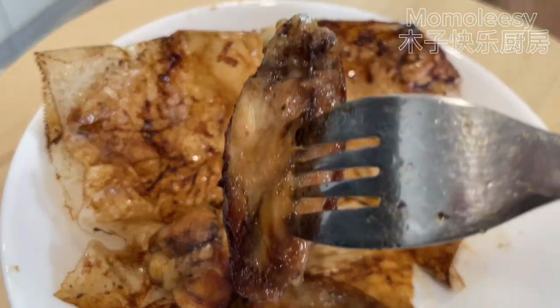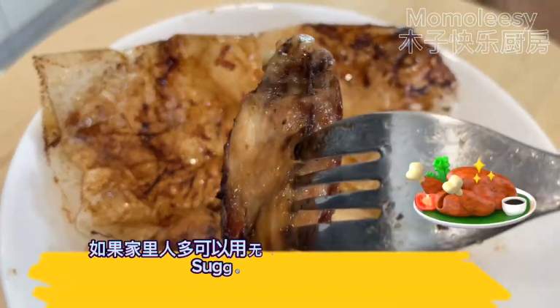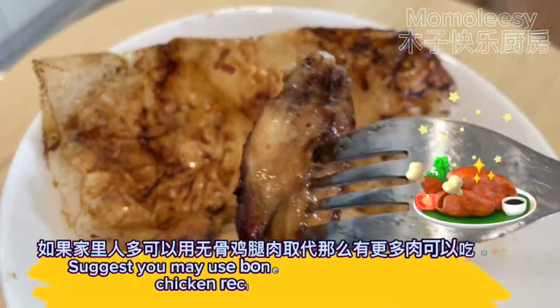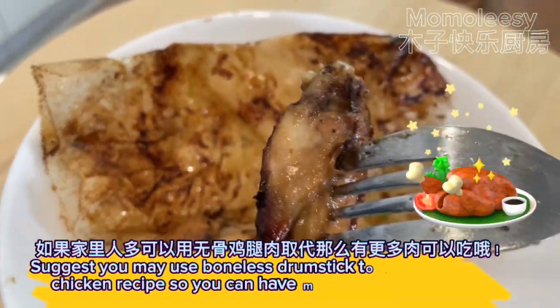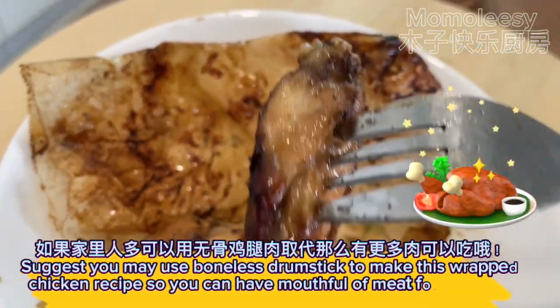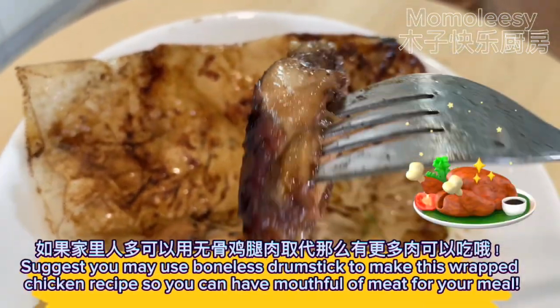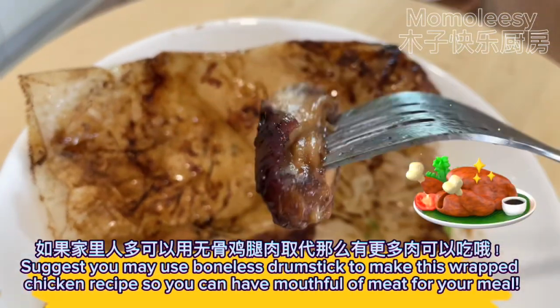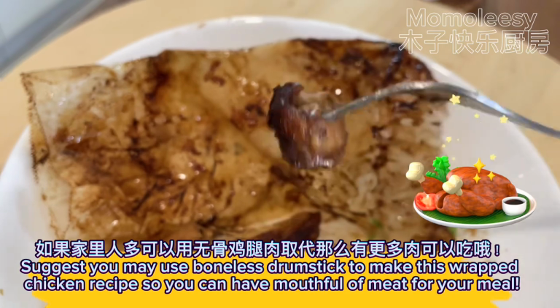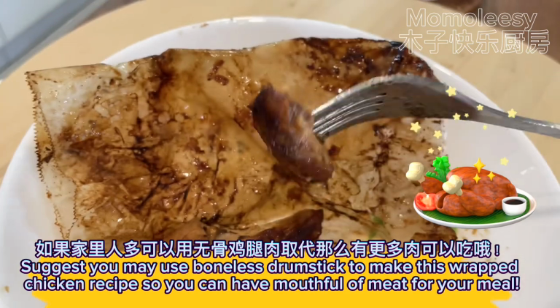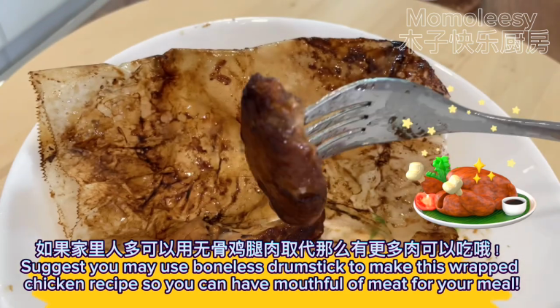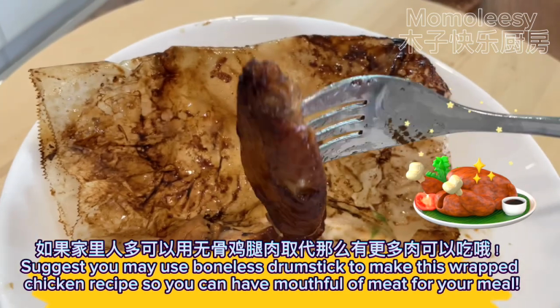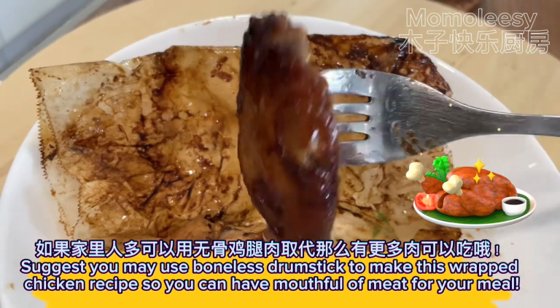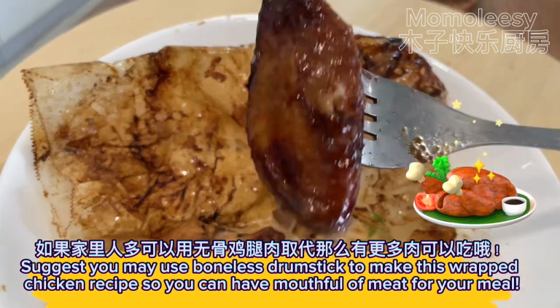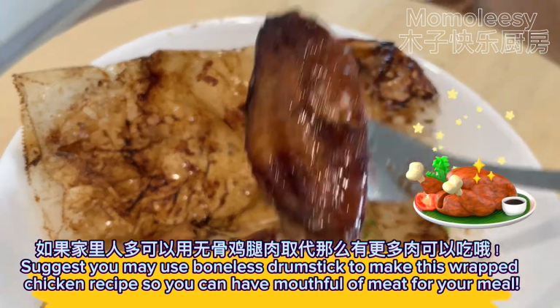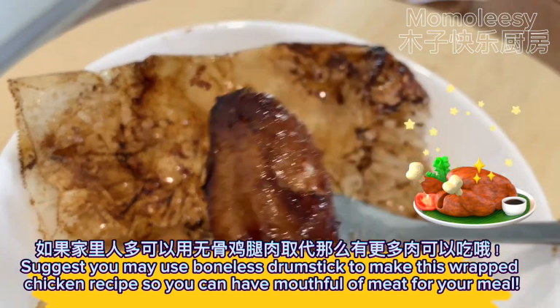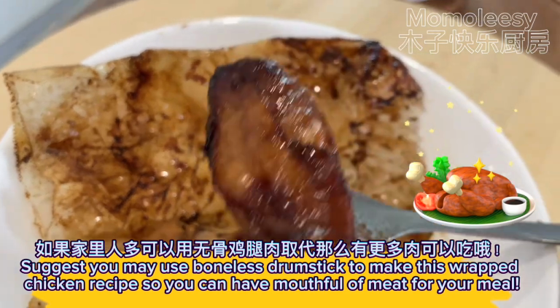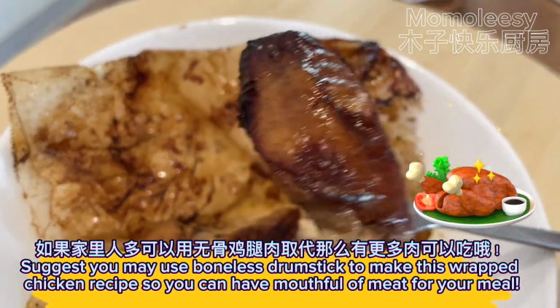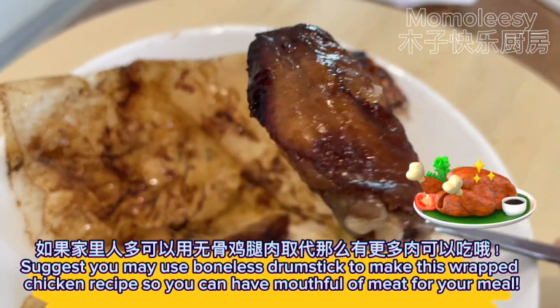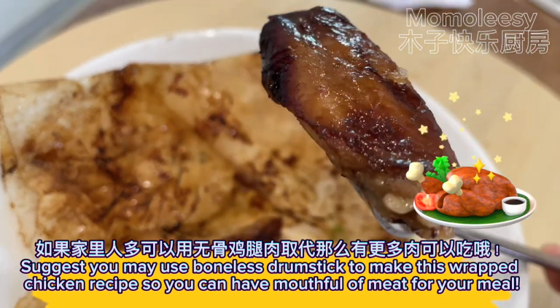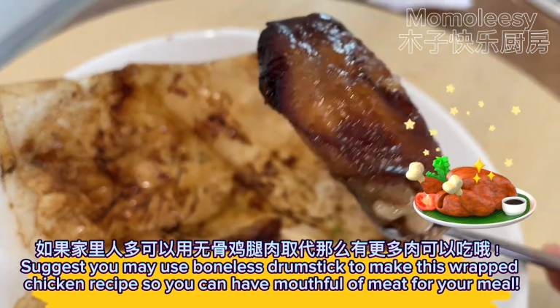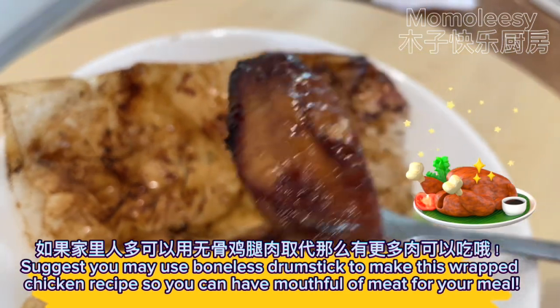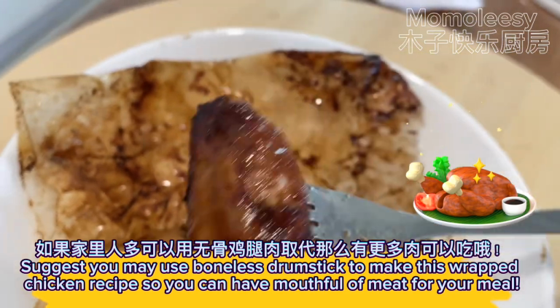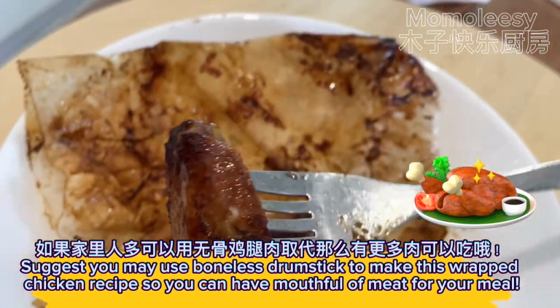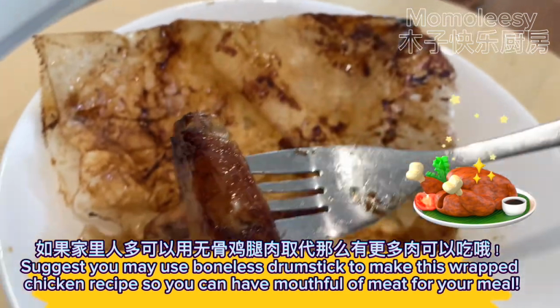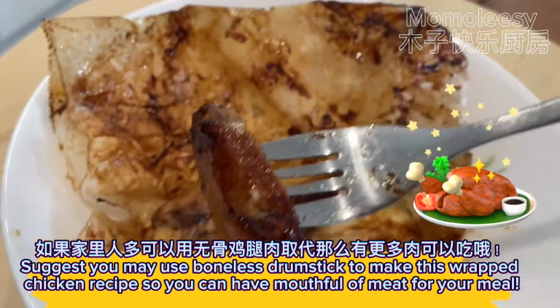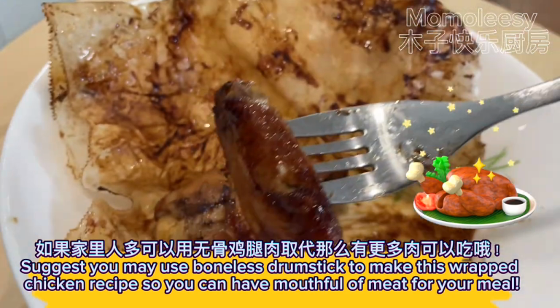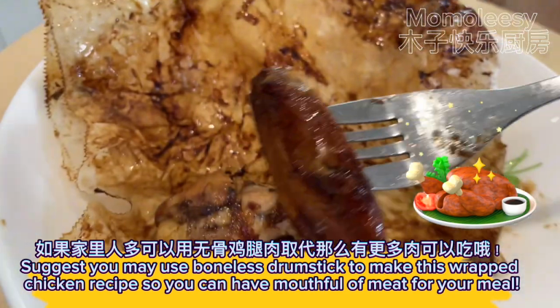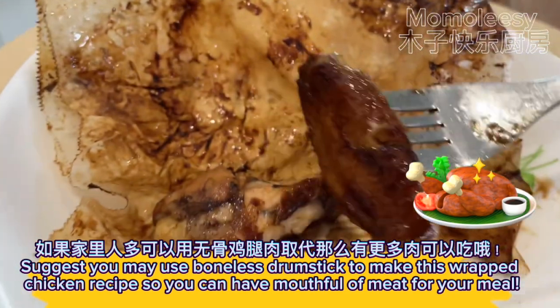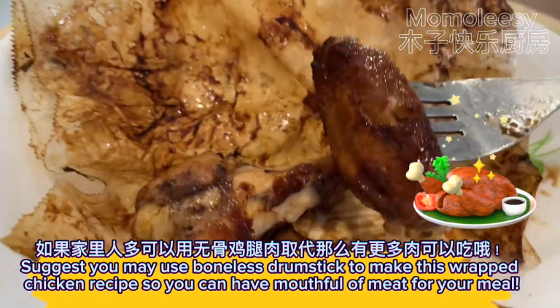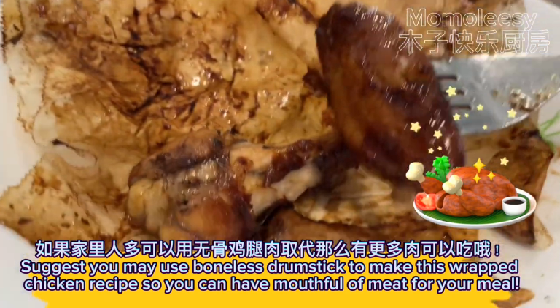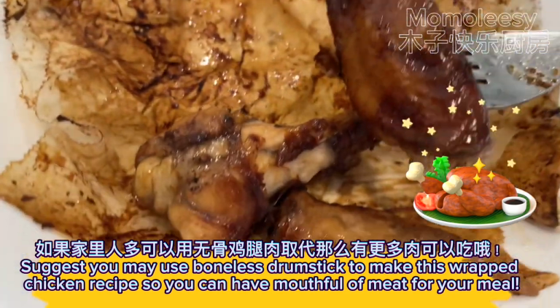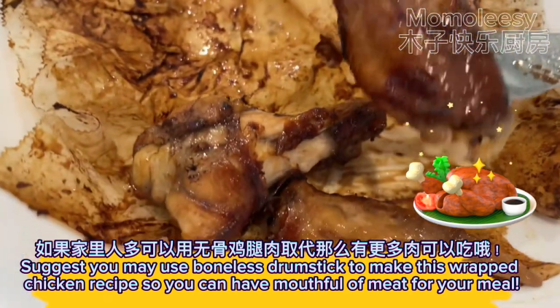I suggest you may use boneless drumstick to make this wrapped chicken recipe so you can have a mouthful of meat for your meal.